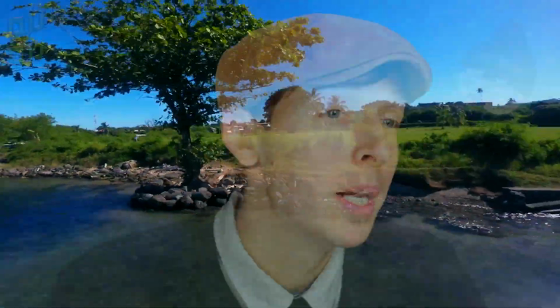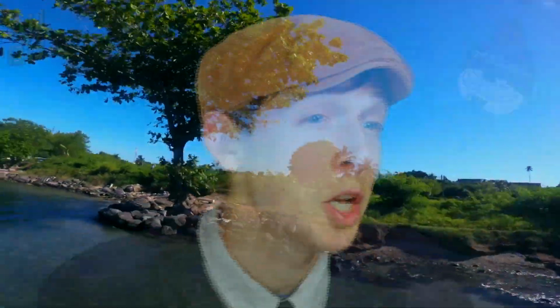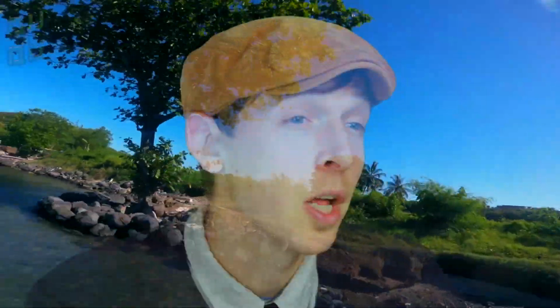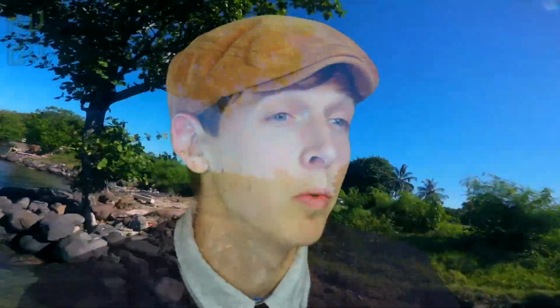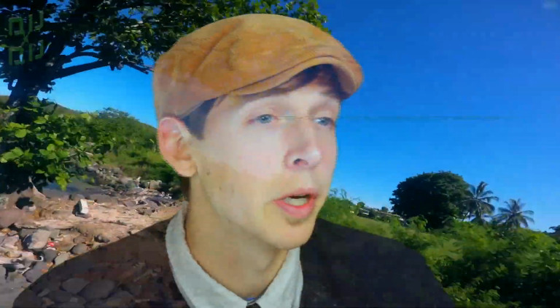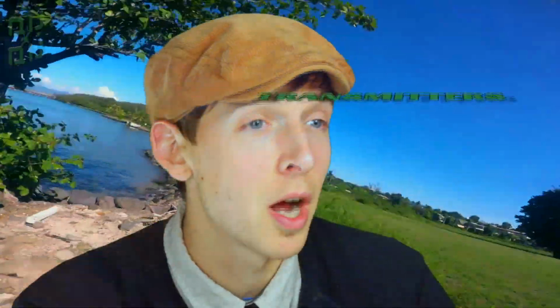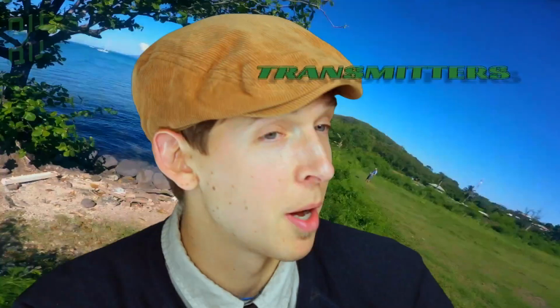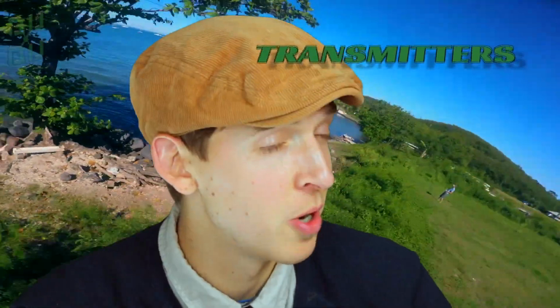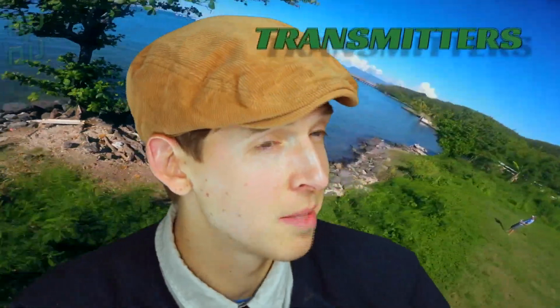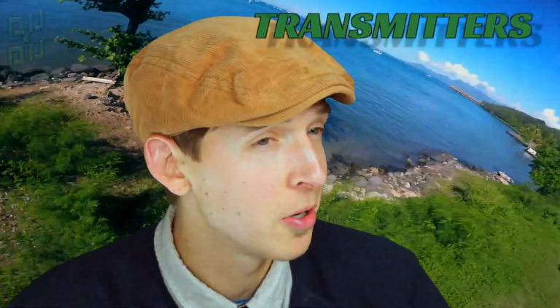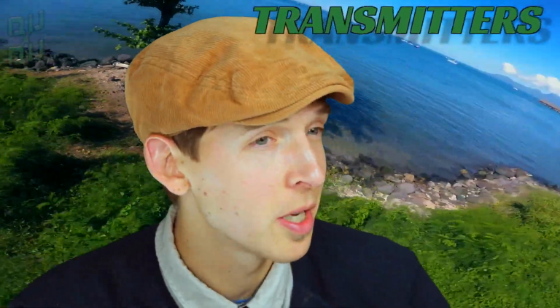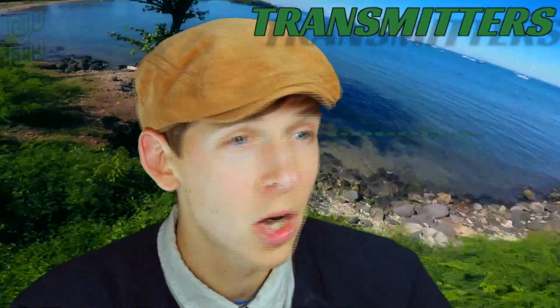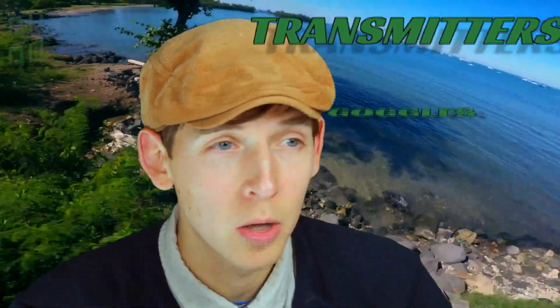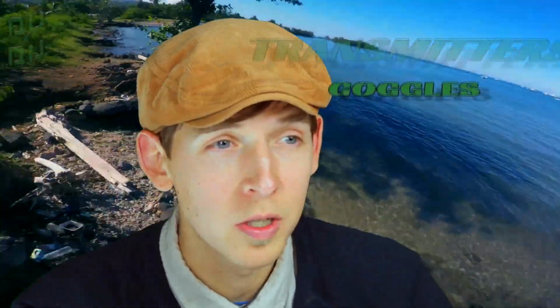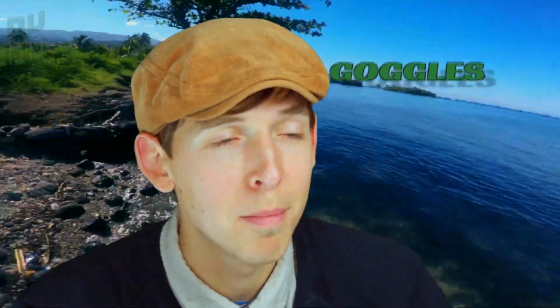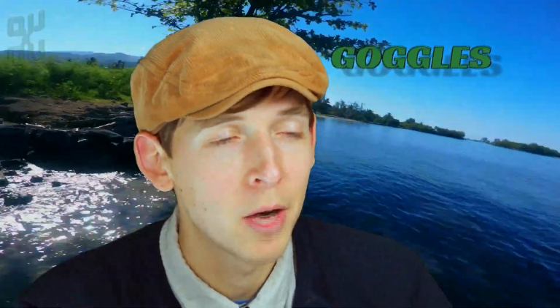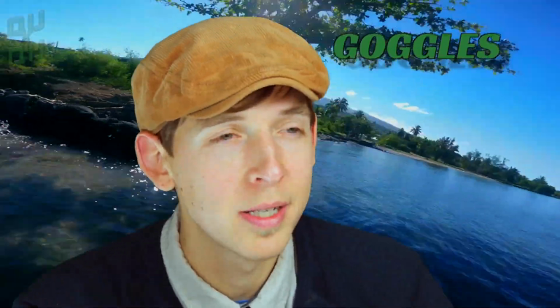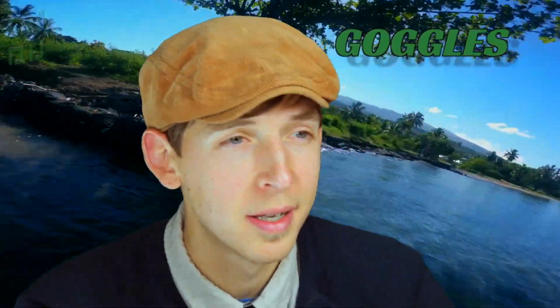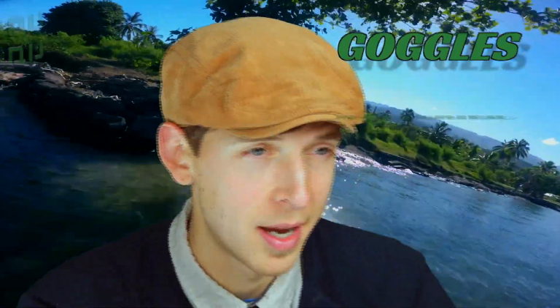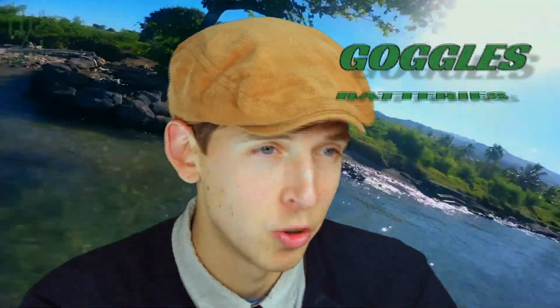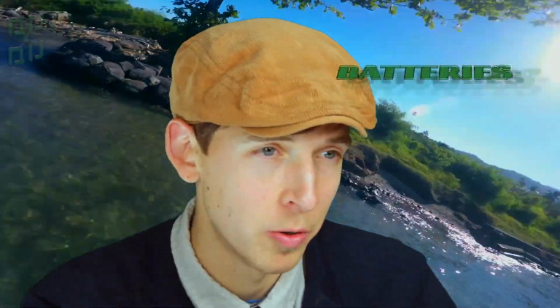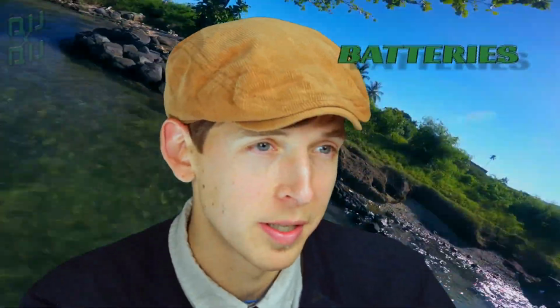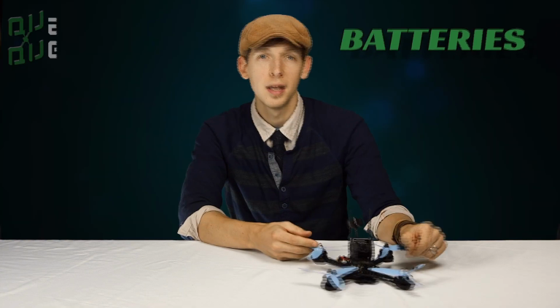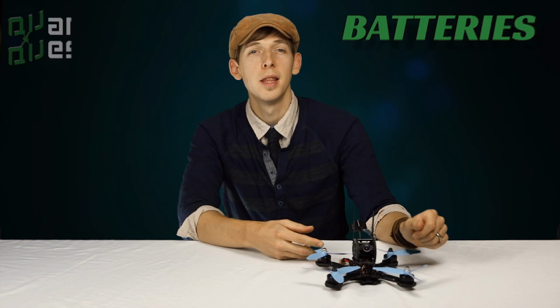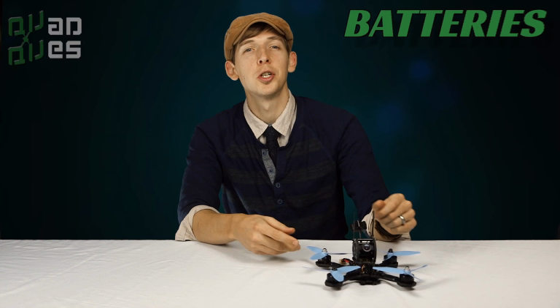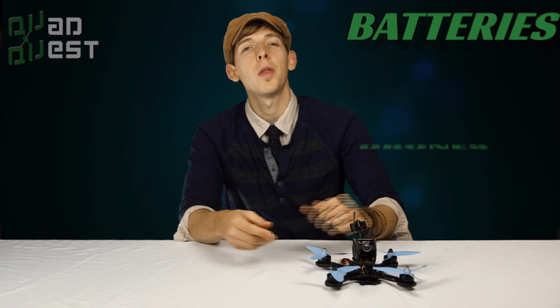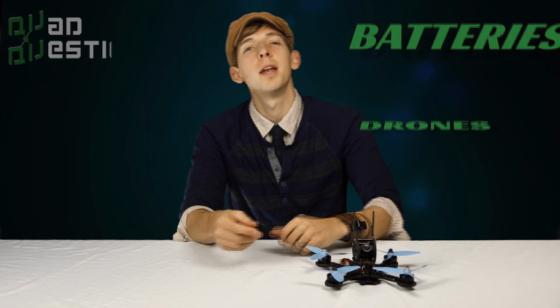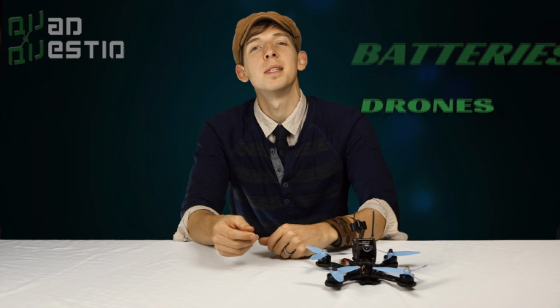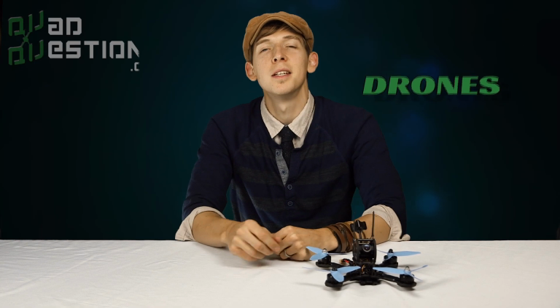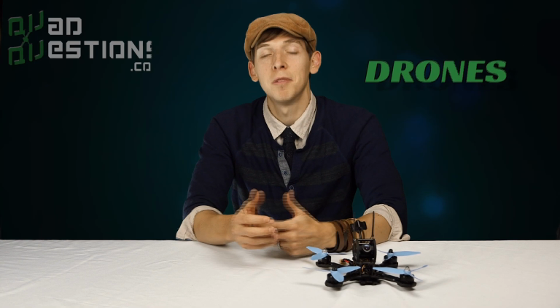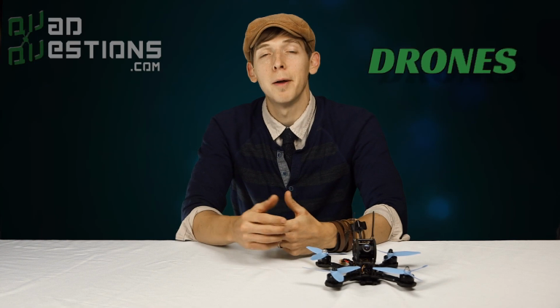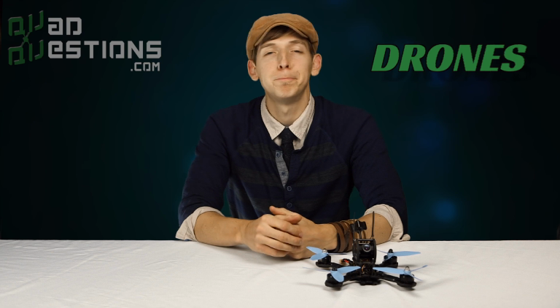In a nutshell, we're going to talk about transmitters, goggles, batteries, and drones. These are all the items needed to fly.